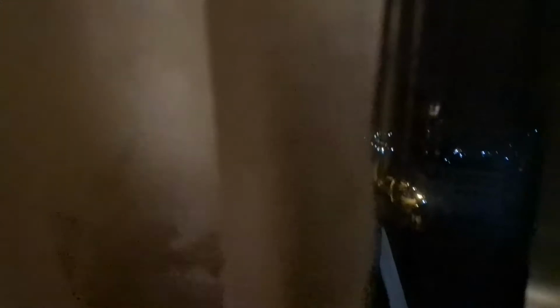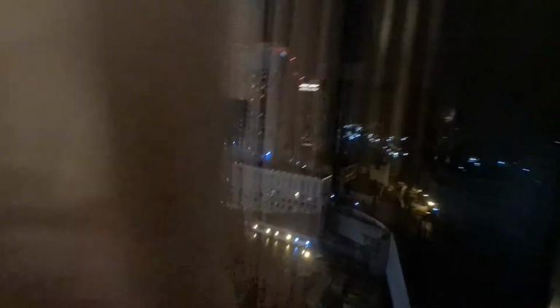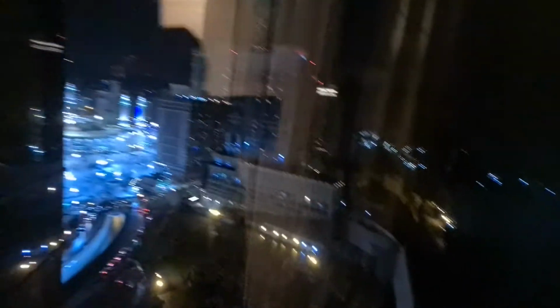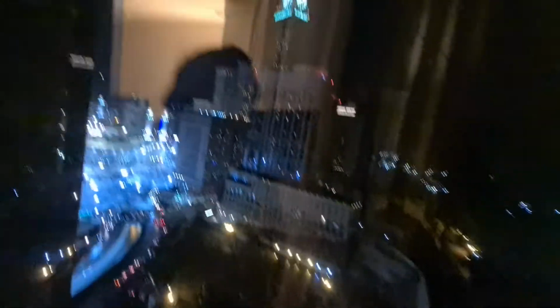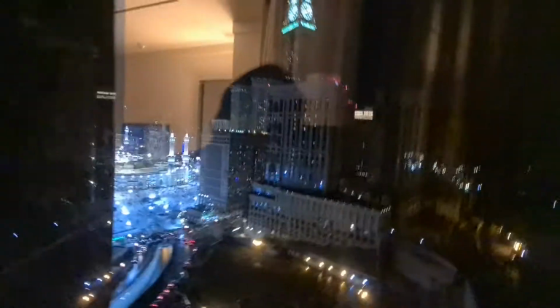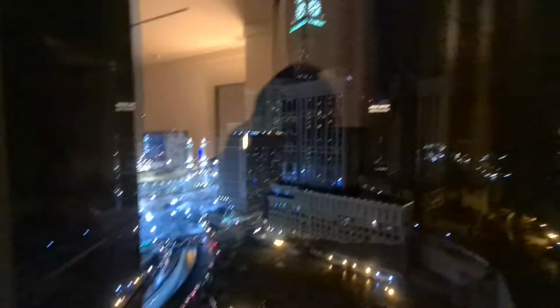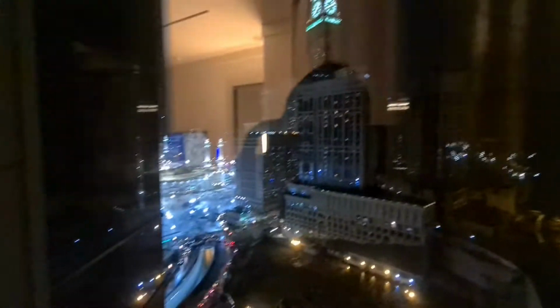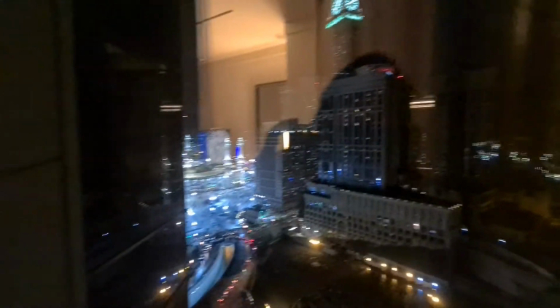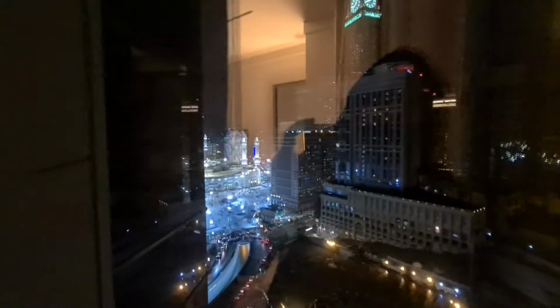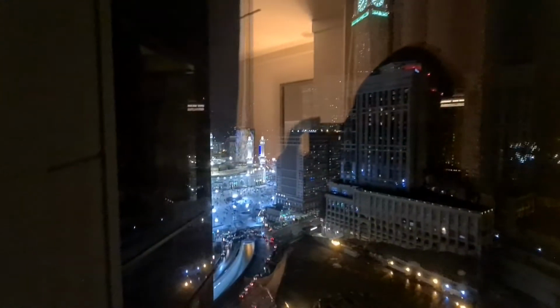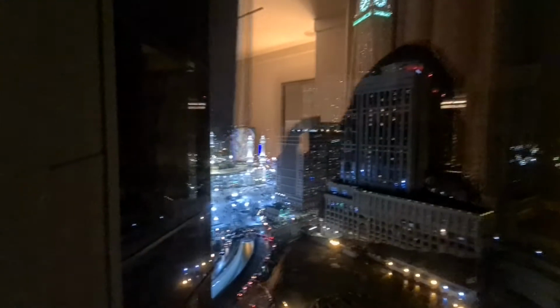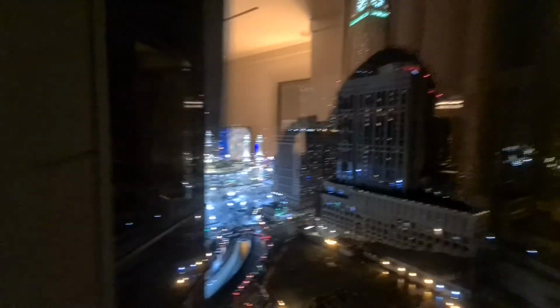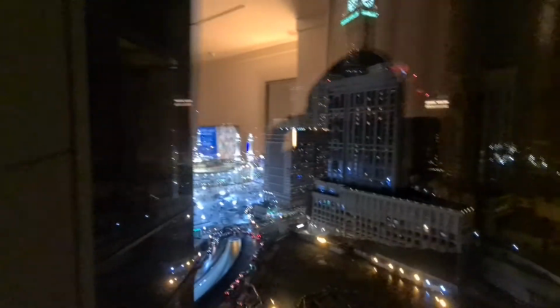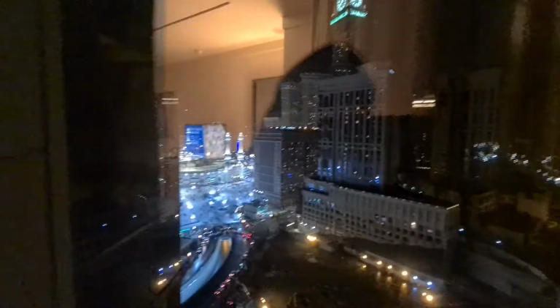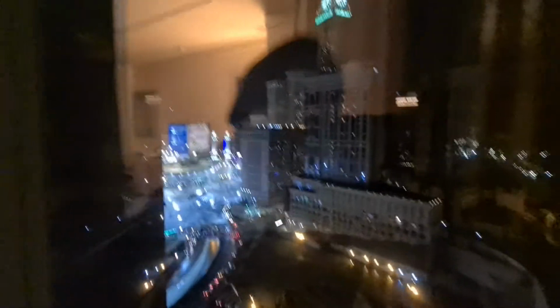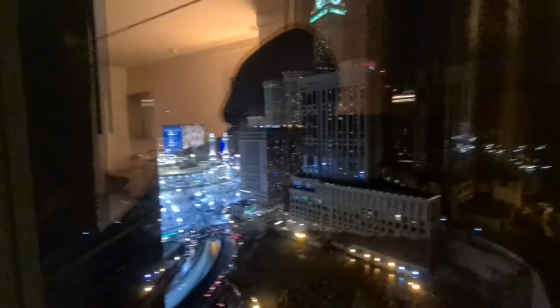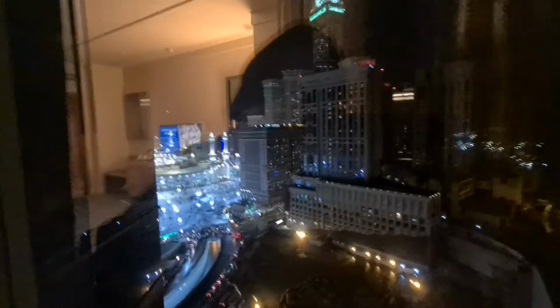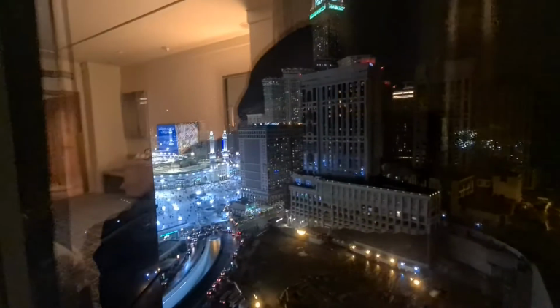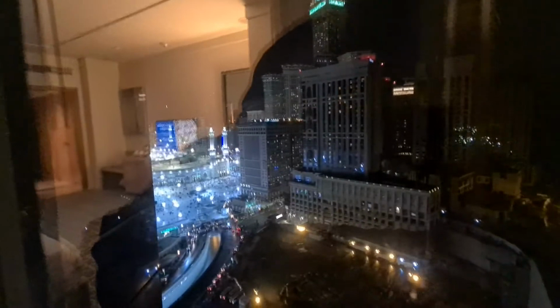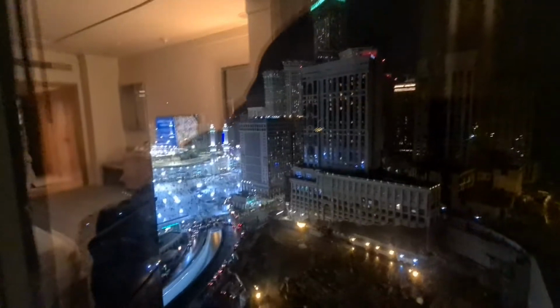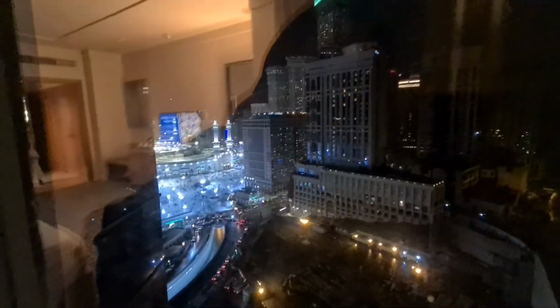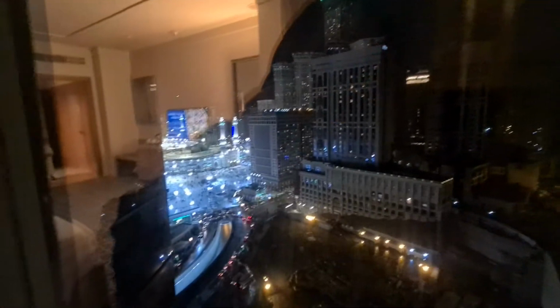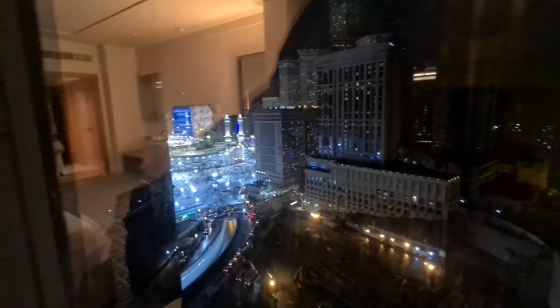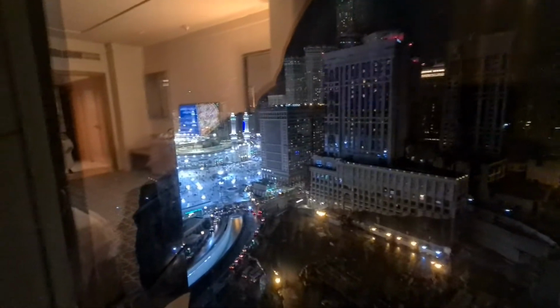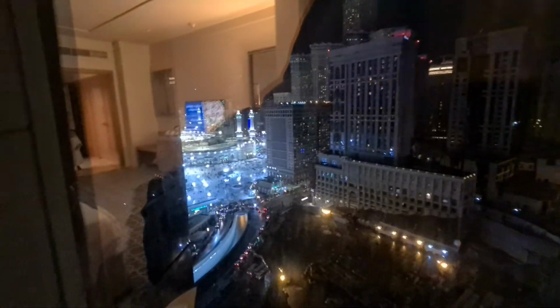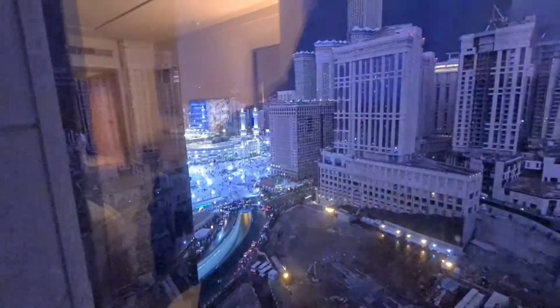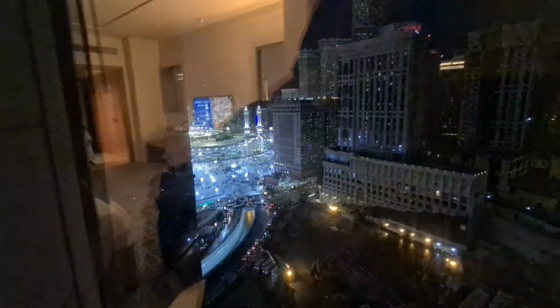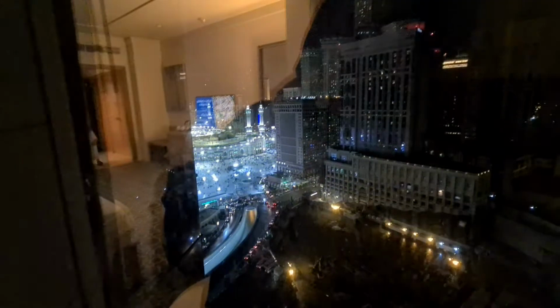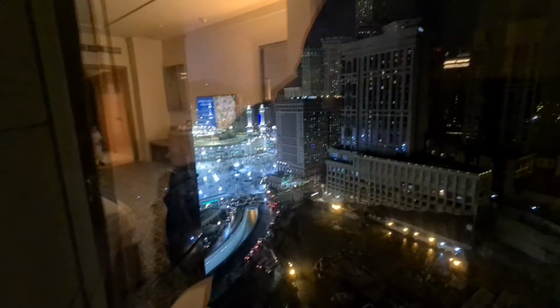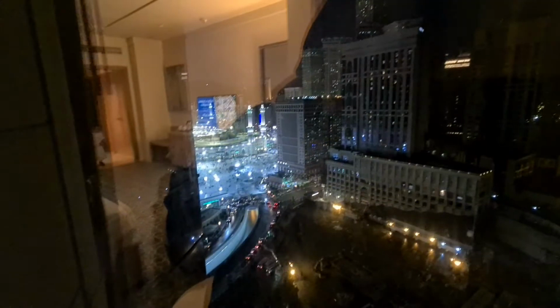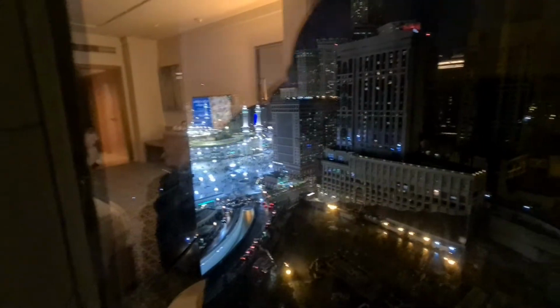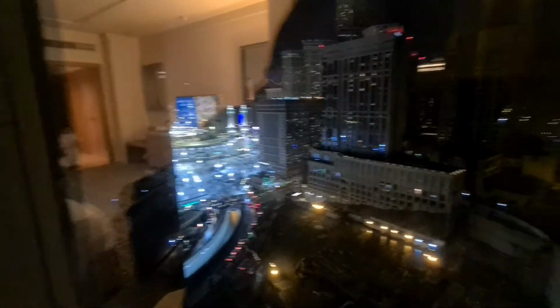Here is the view — you can see the grand mosque from here.